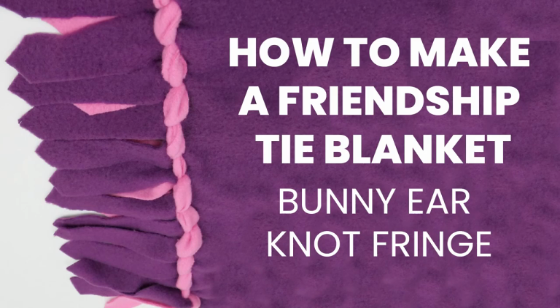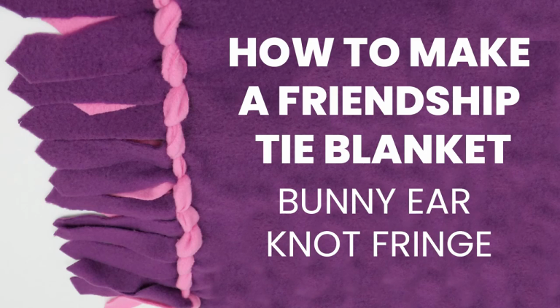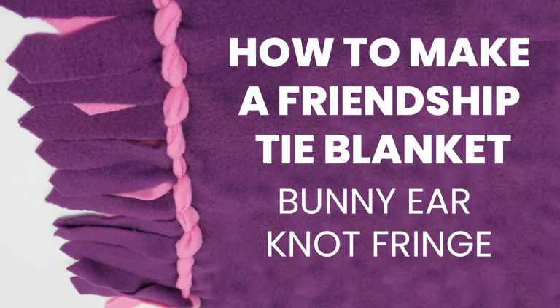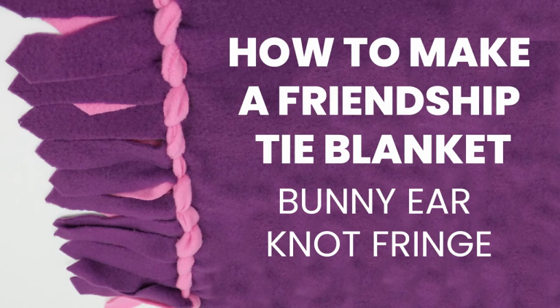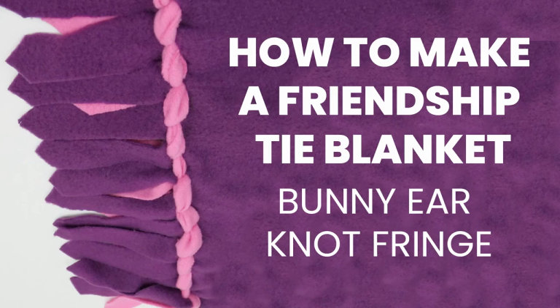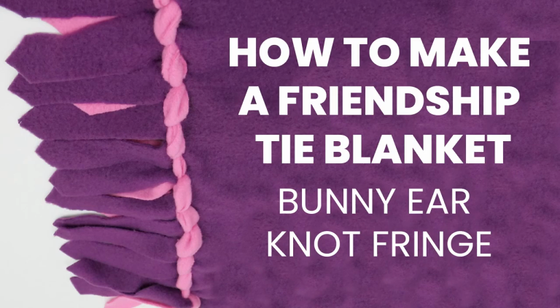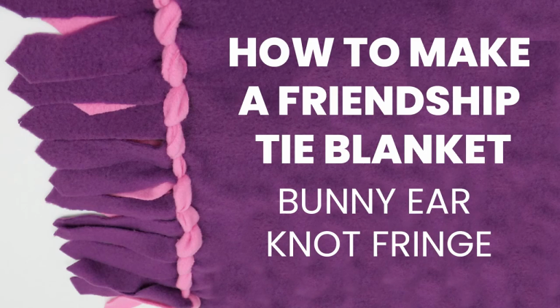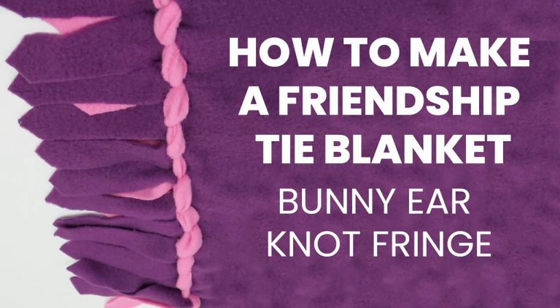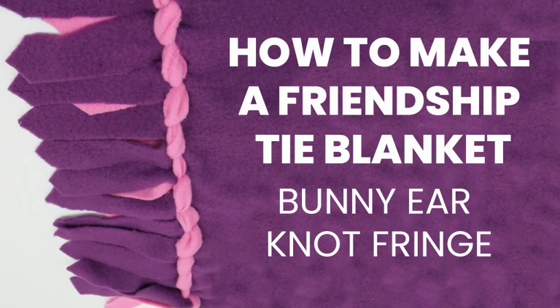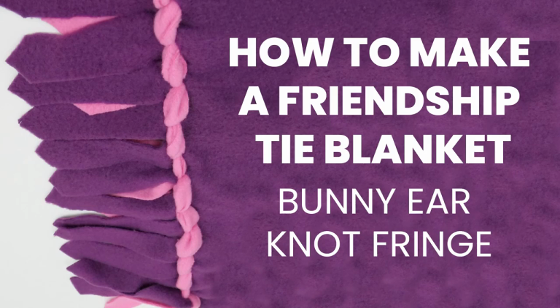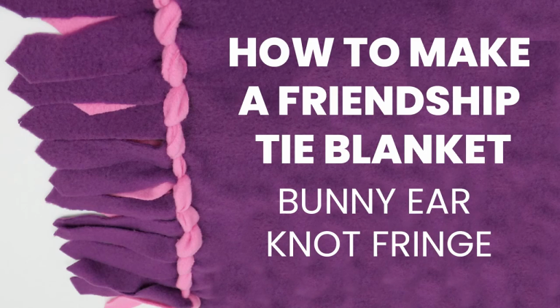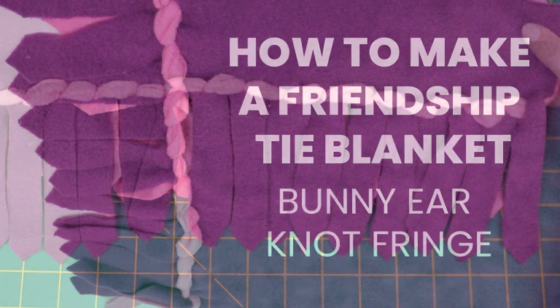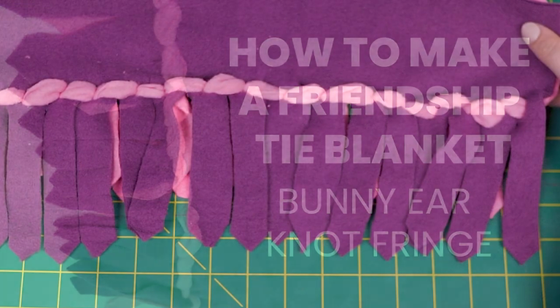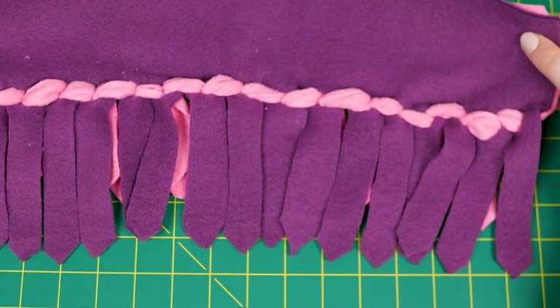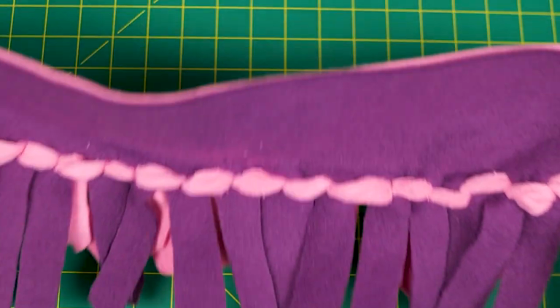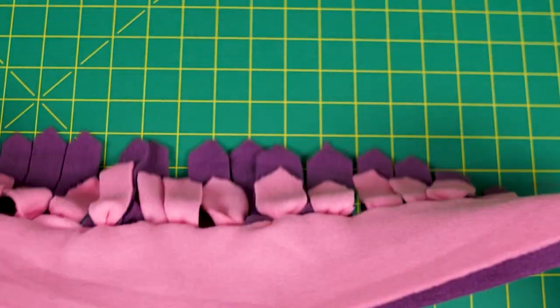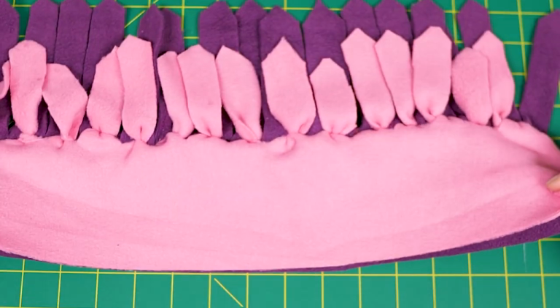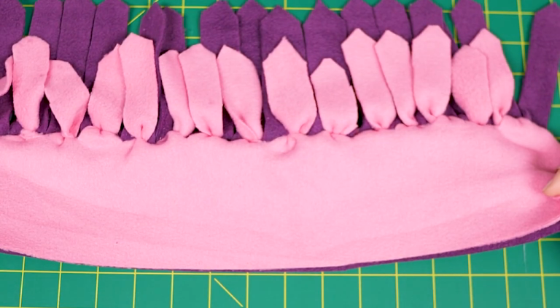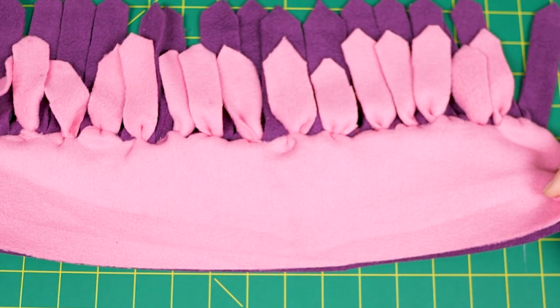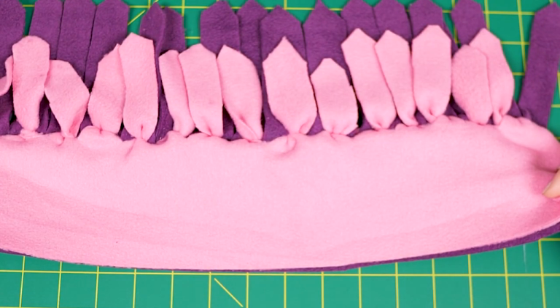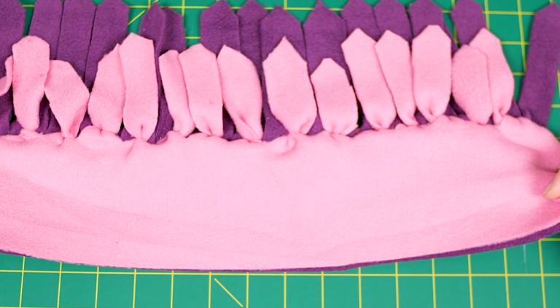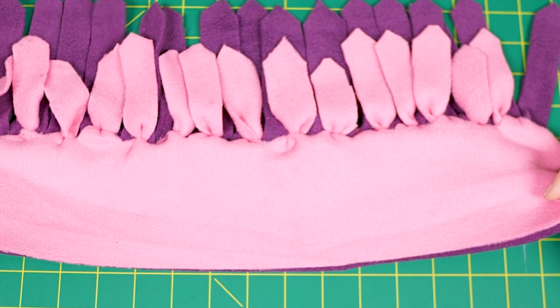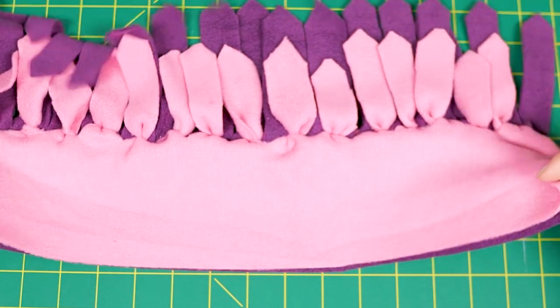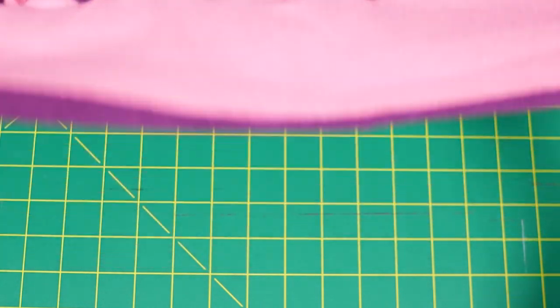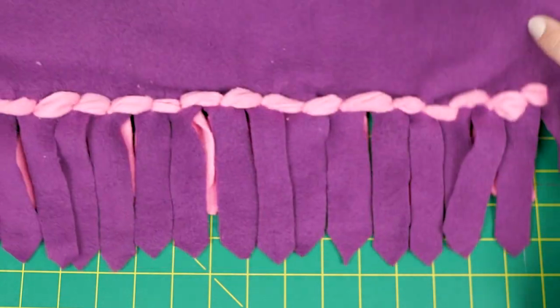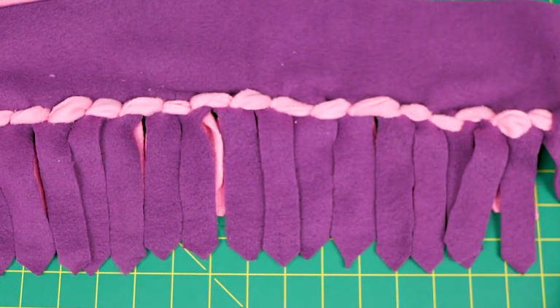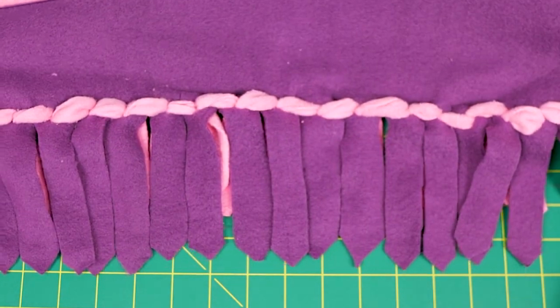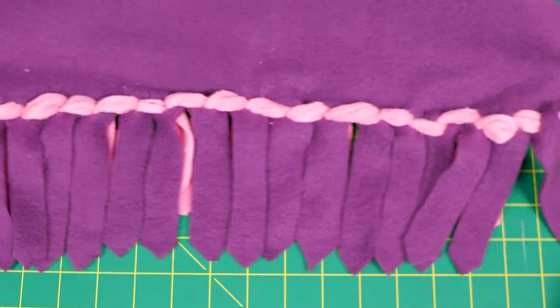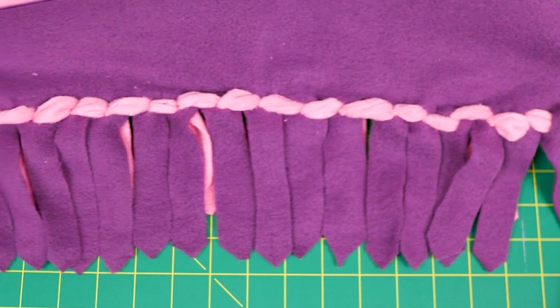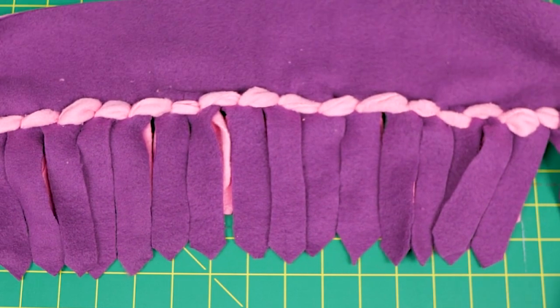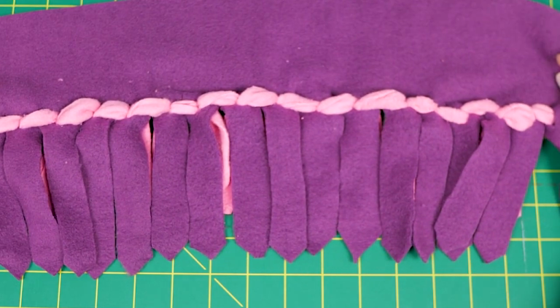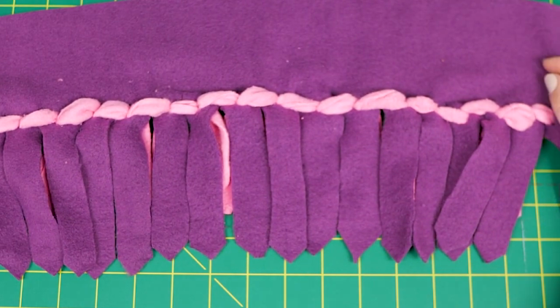Funny ear knotted fringe makes for a fun edge for a no-sew fleece blanket. Here is how you make it!